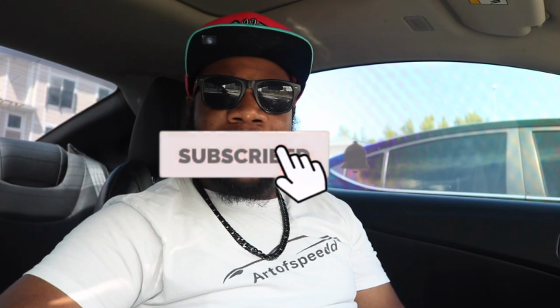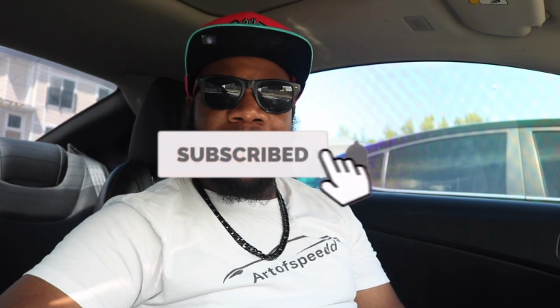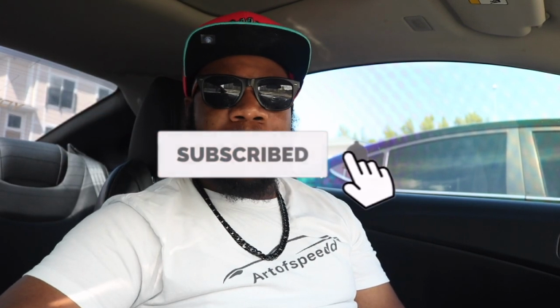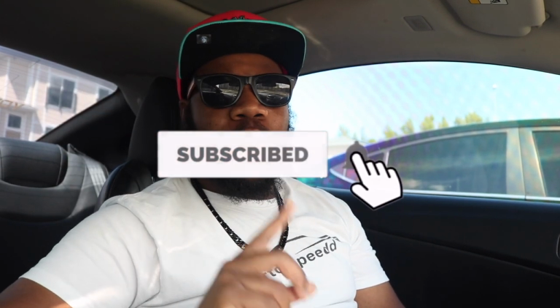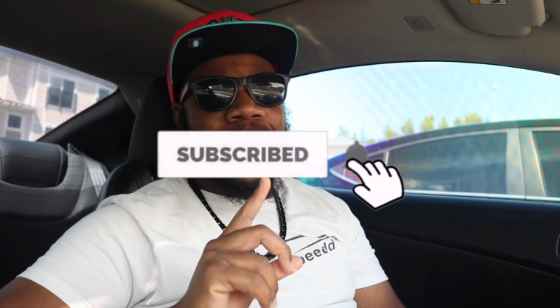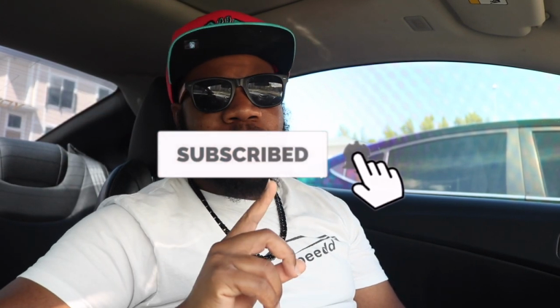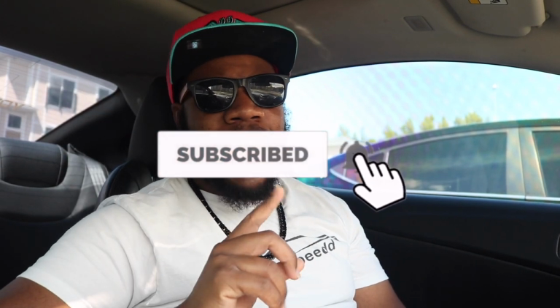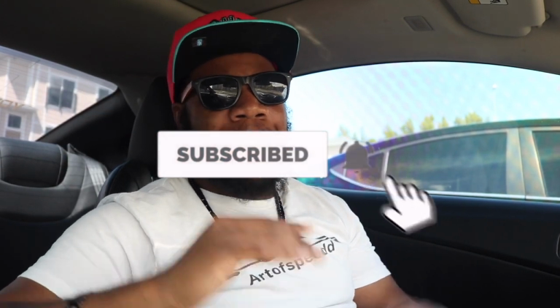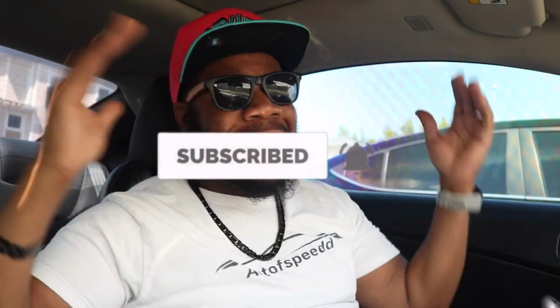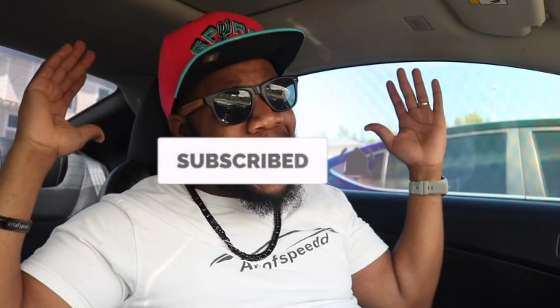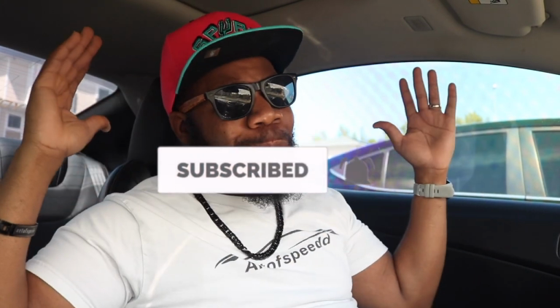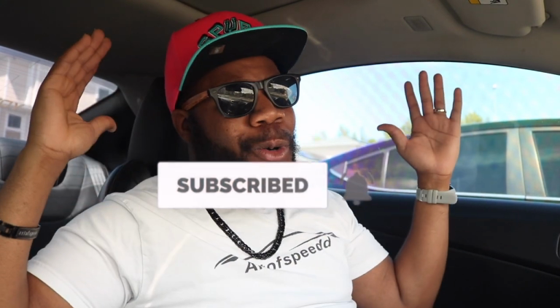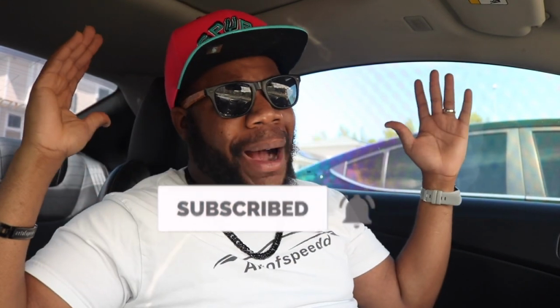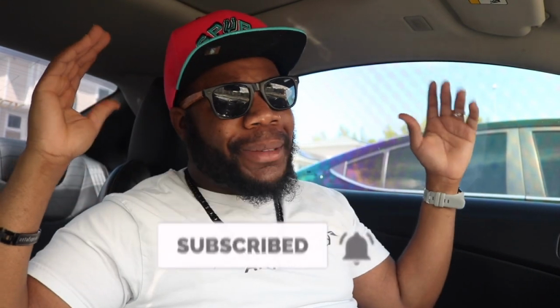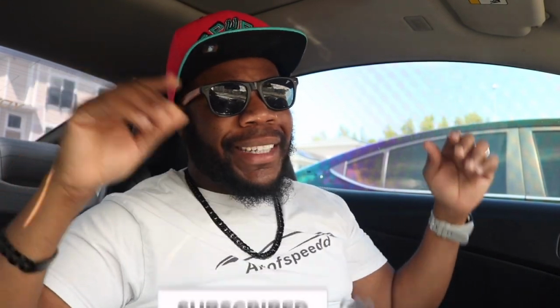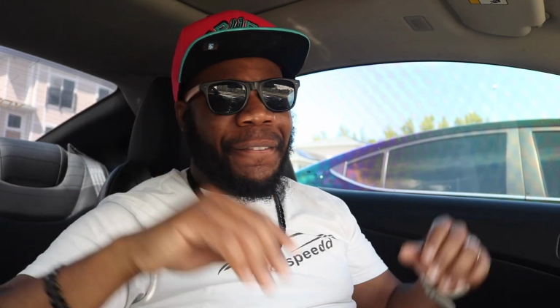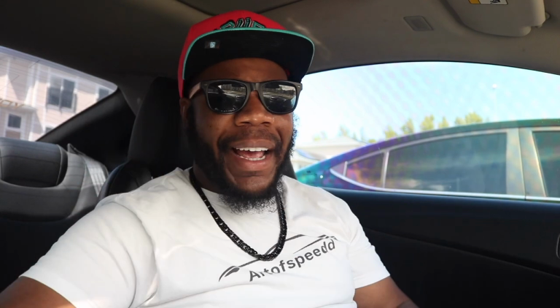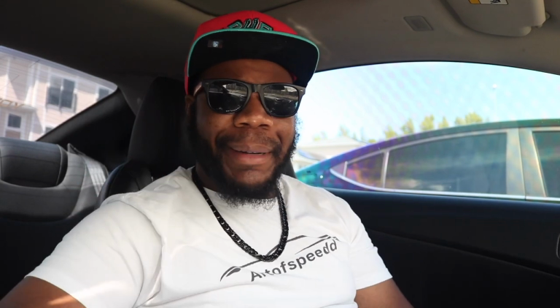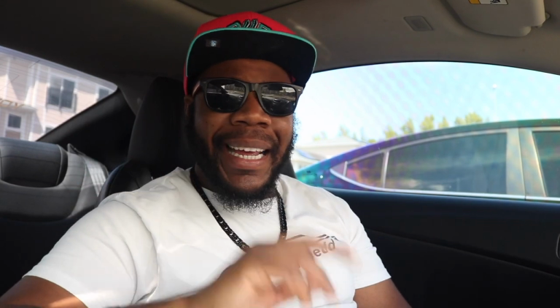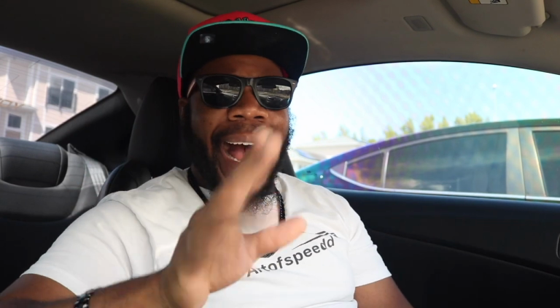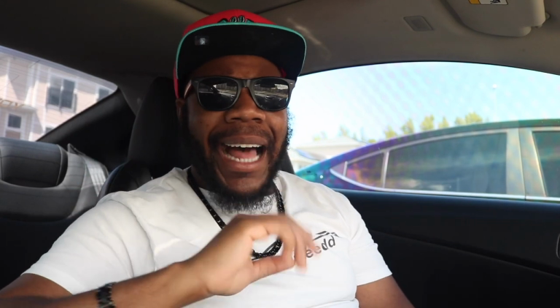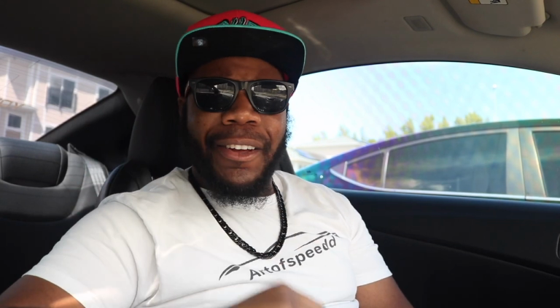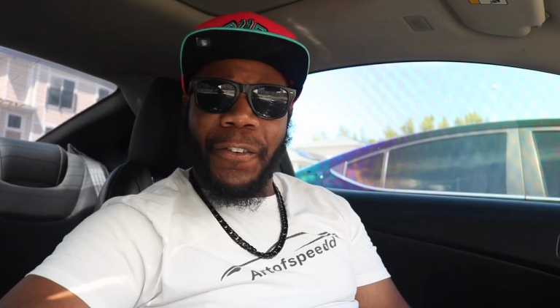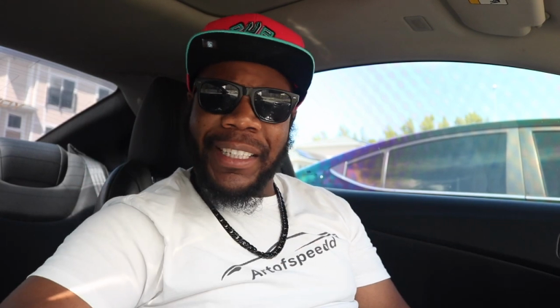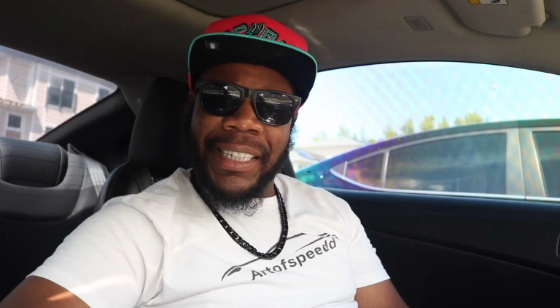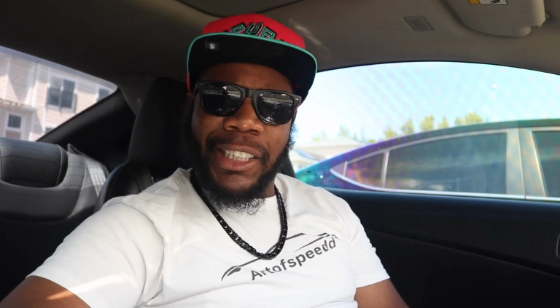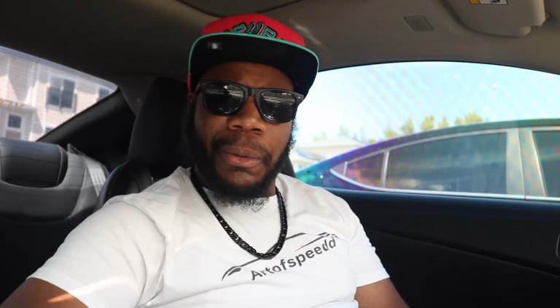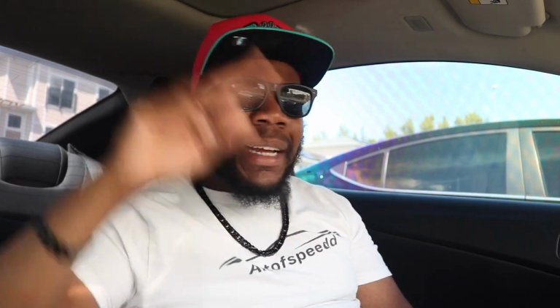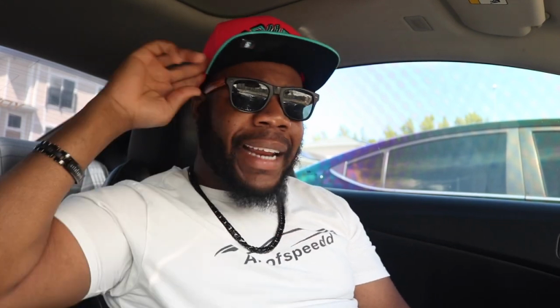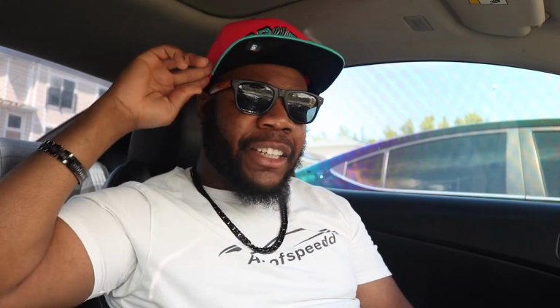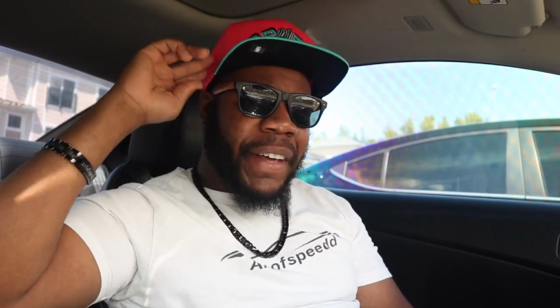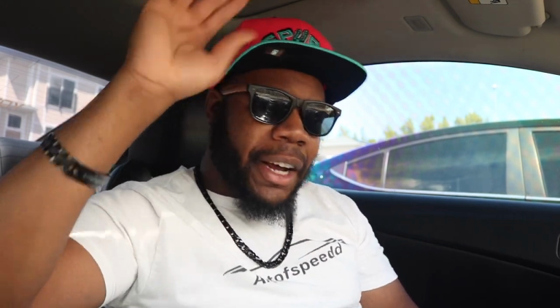If you're enjoying this video, smash that thumbs up. If you're not part of our Speed Fam, go ahead and hit that subscribe button. Welcome to the family — I look forward to seeing you in the next video.